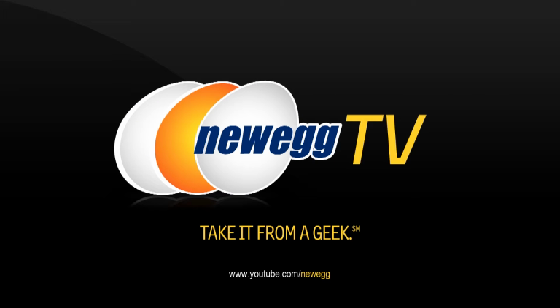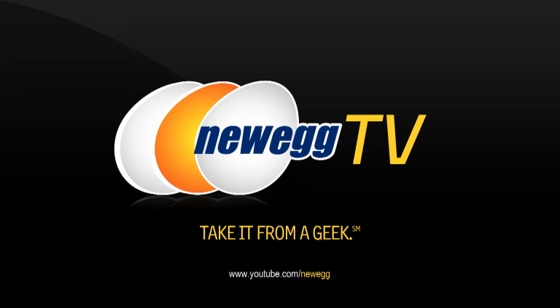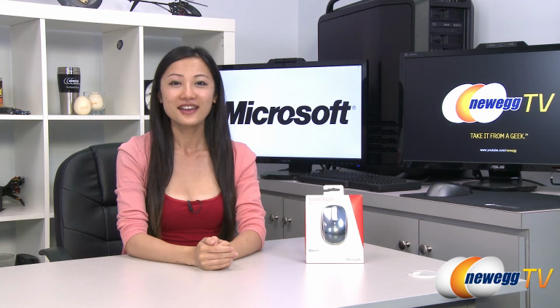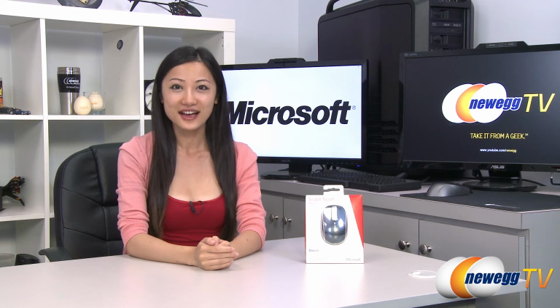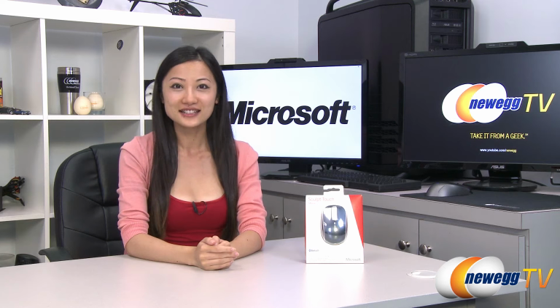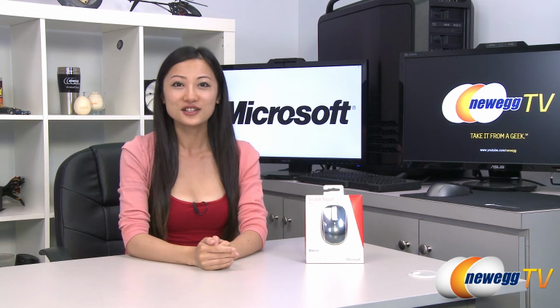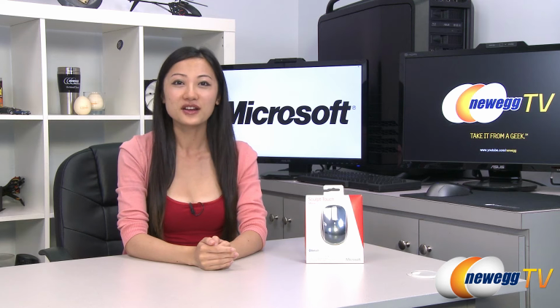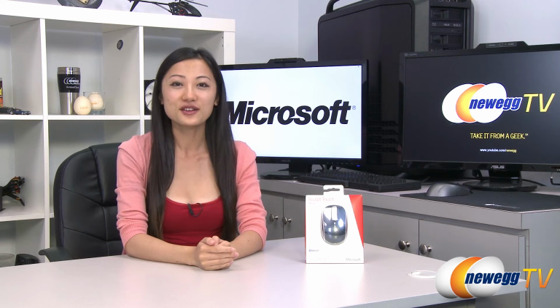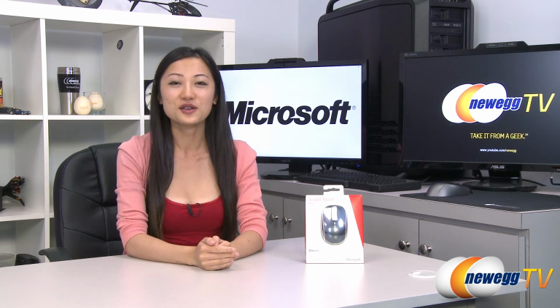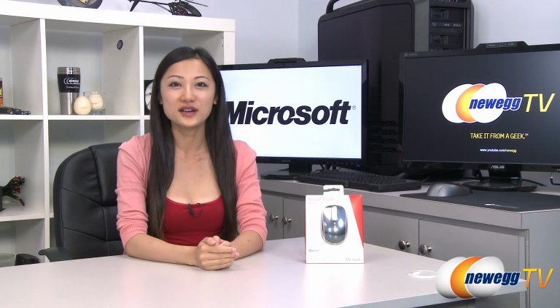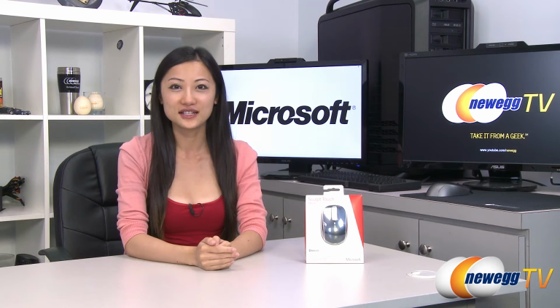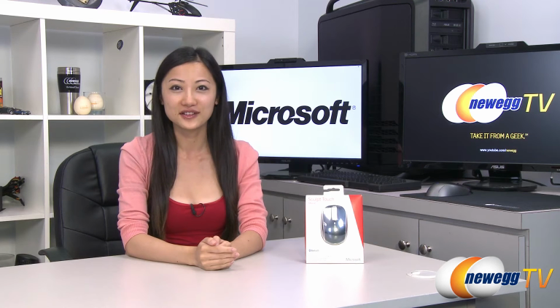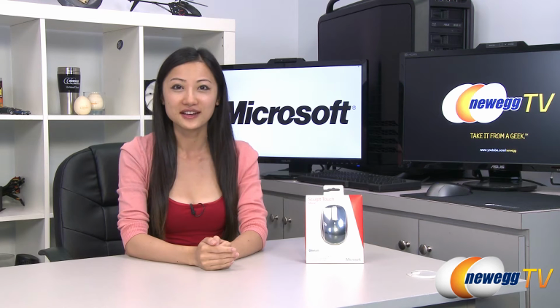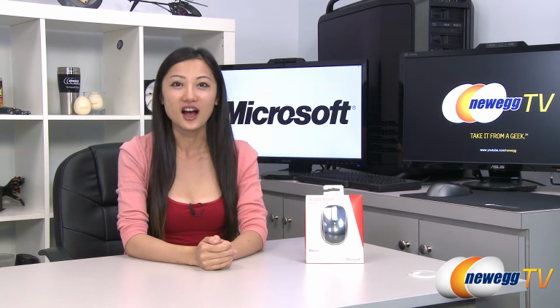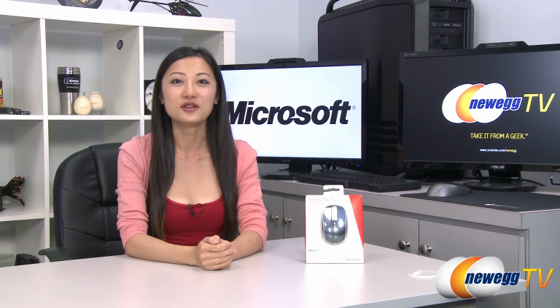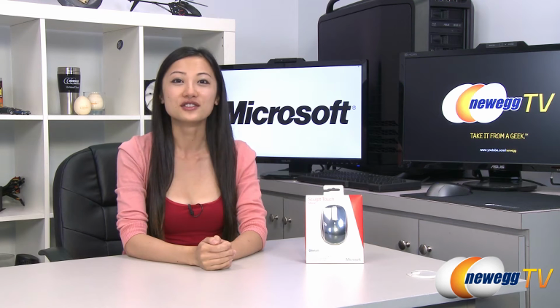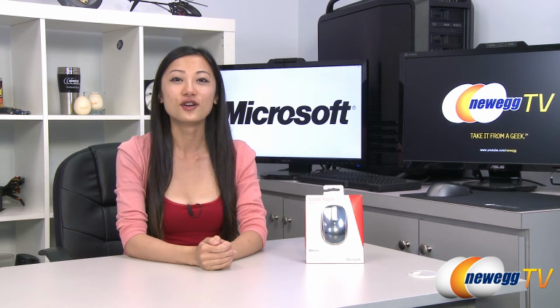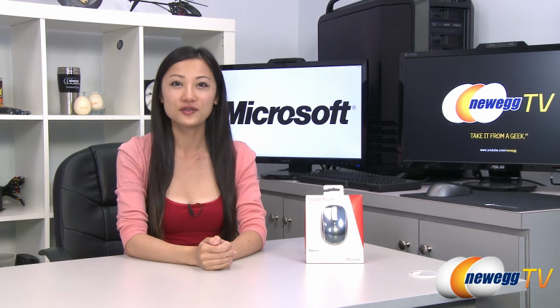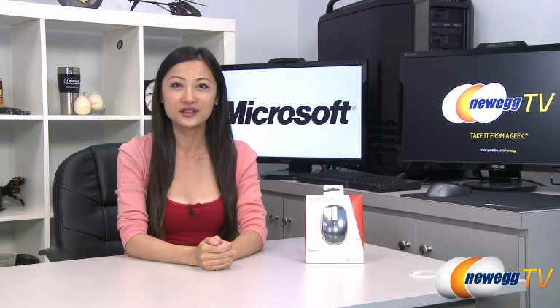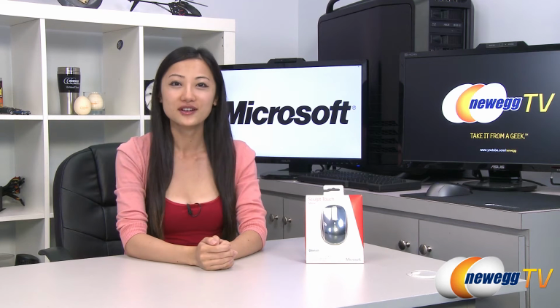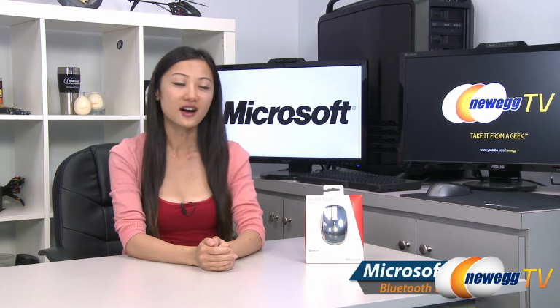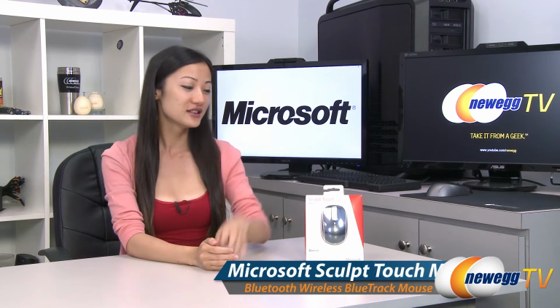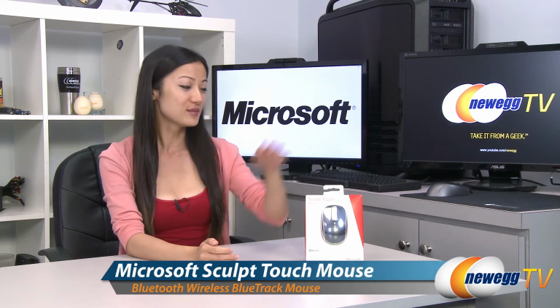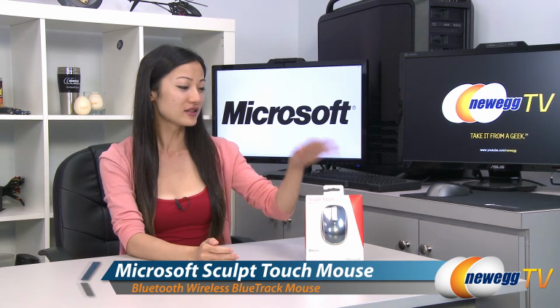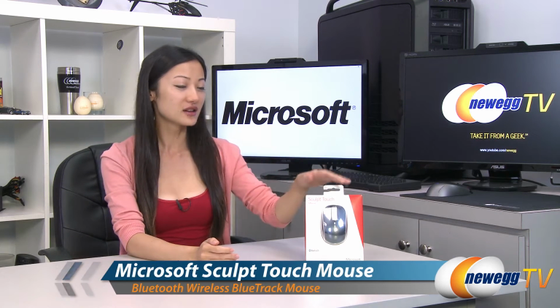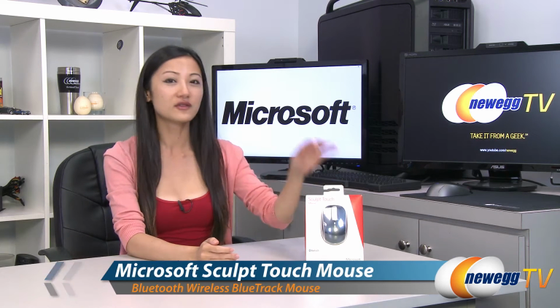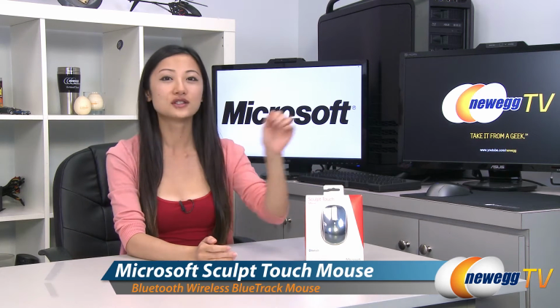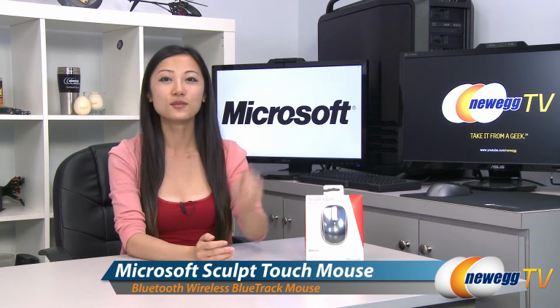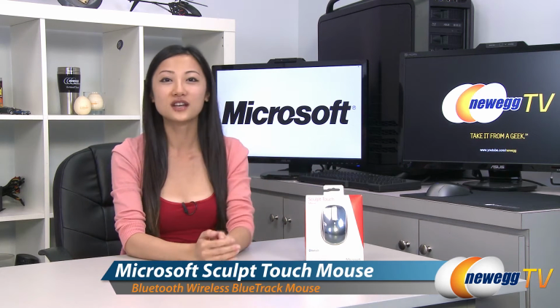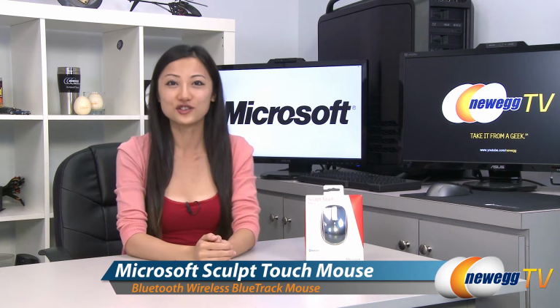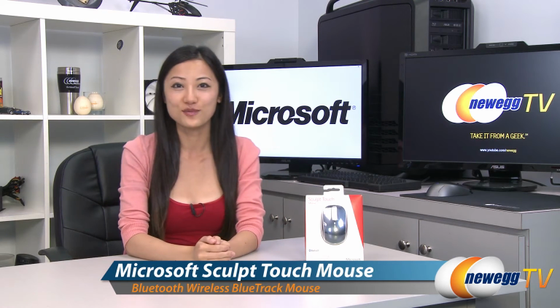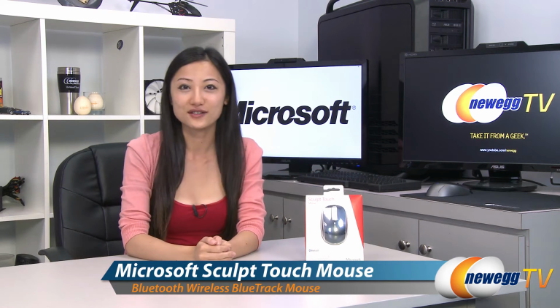Hey guys, Joanne here with Newegg TV. I'm here to do an overview on this Microsoft Sculpt Touch mouse.